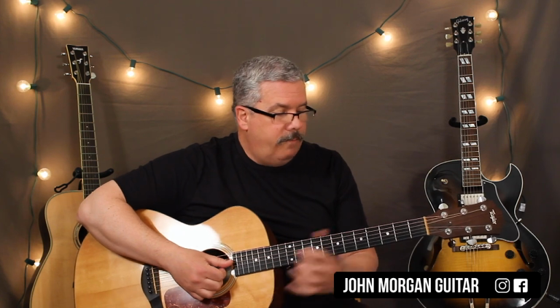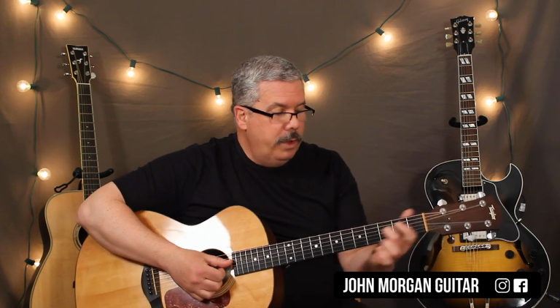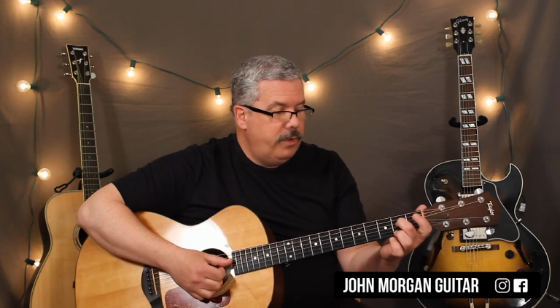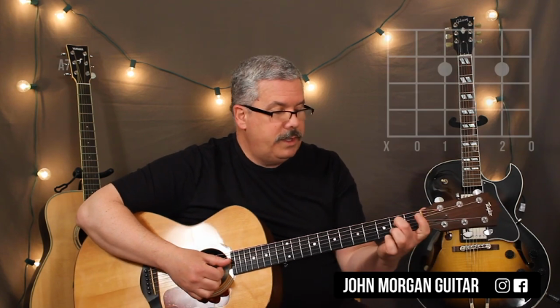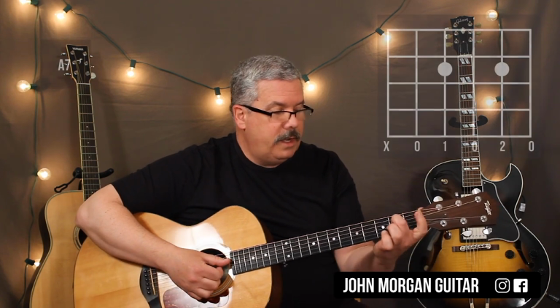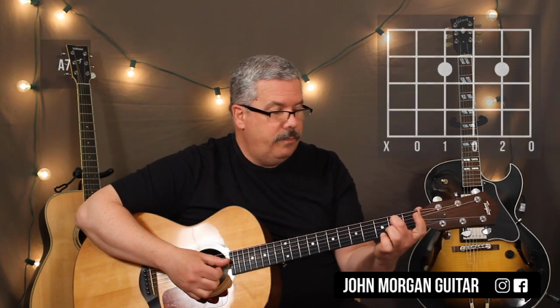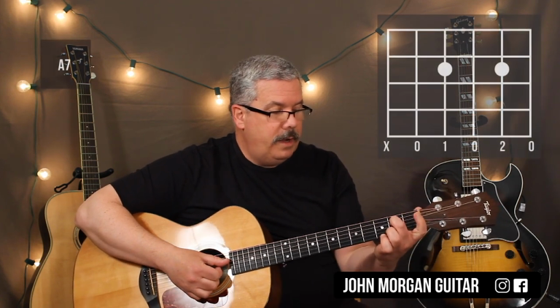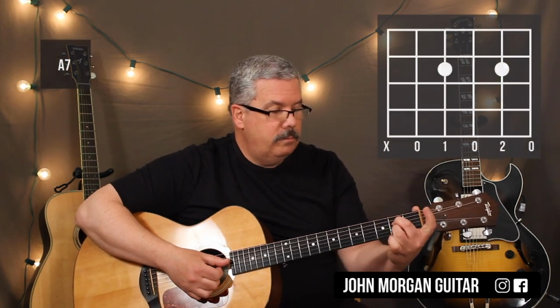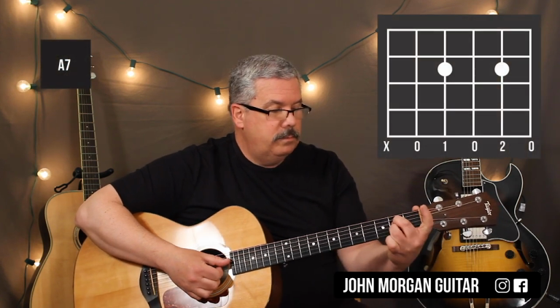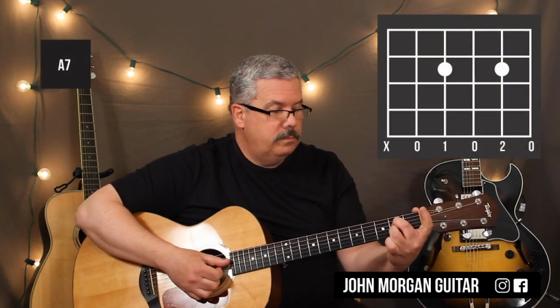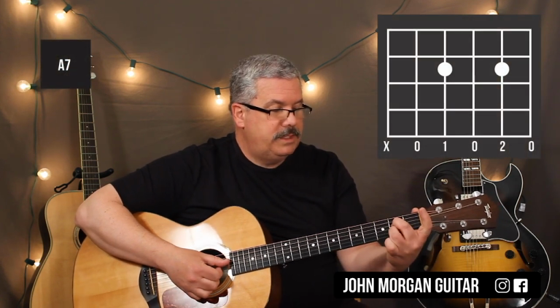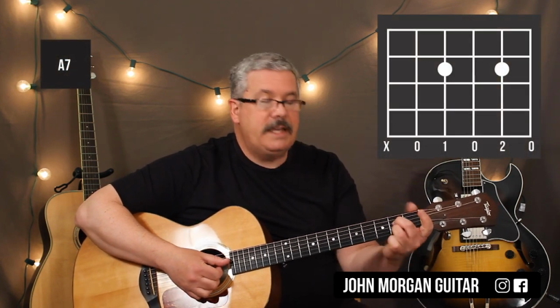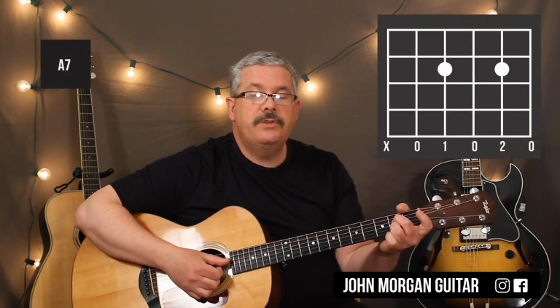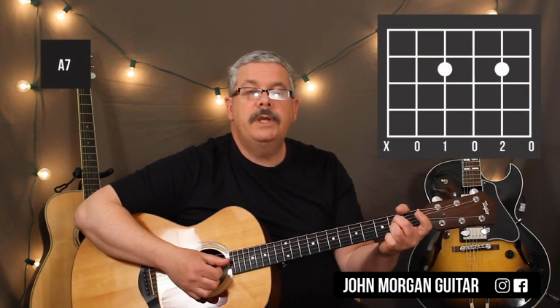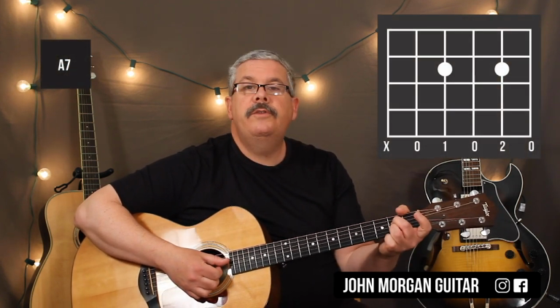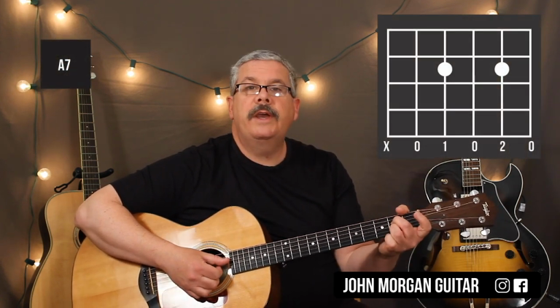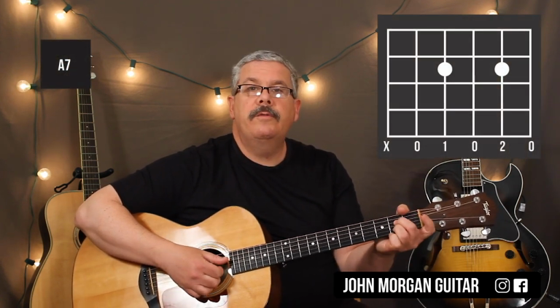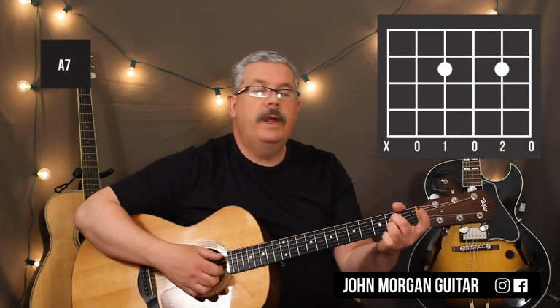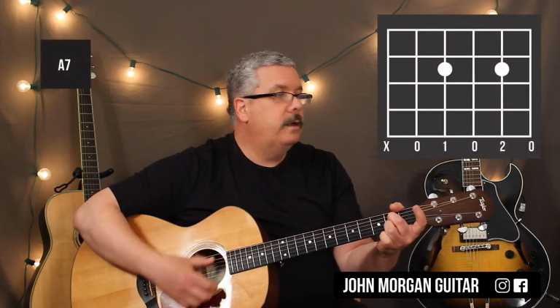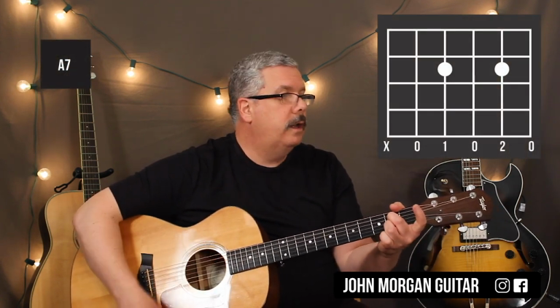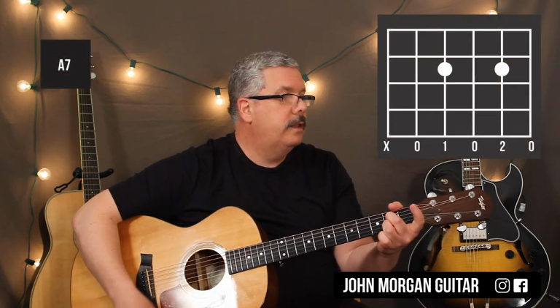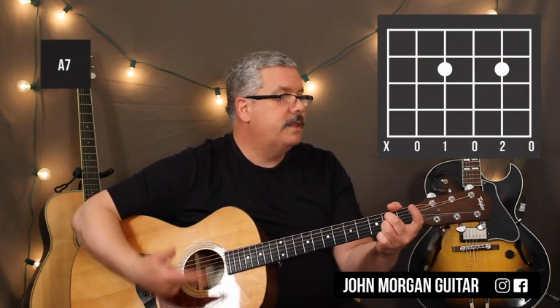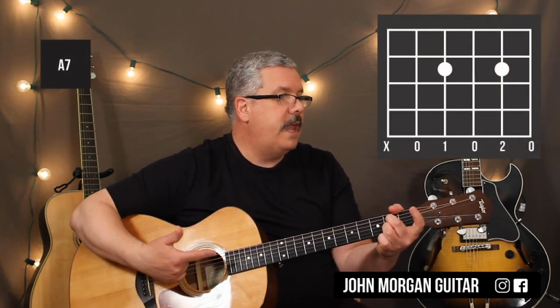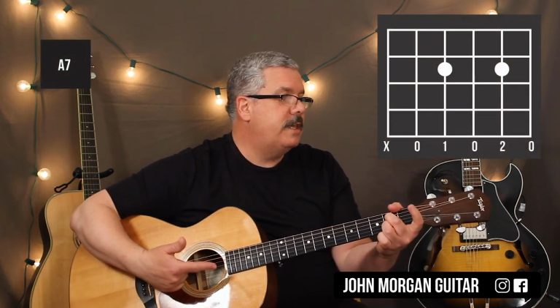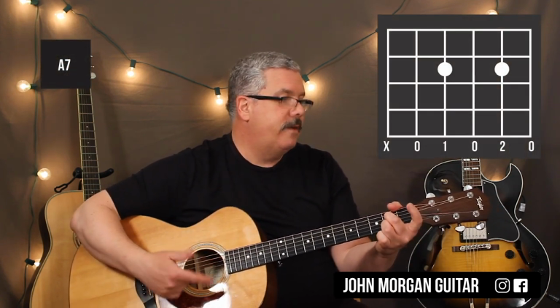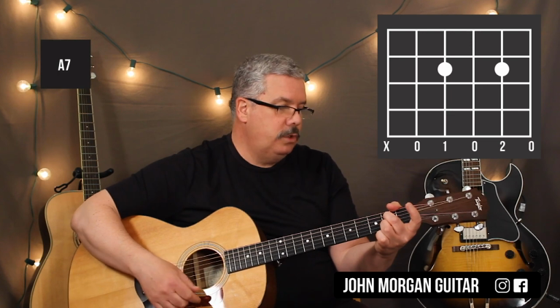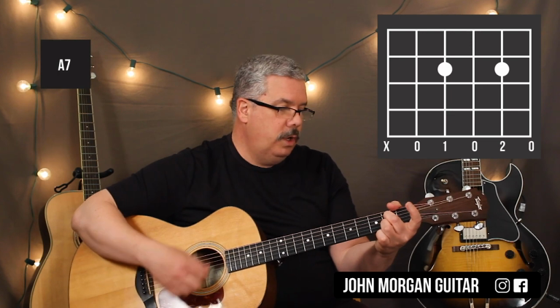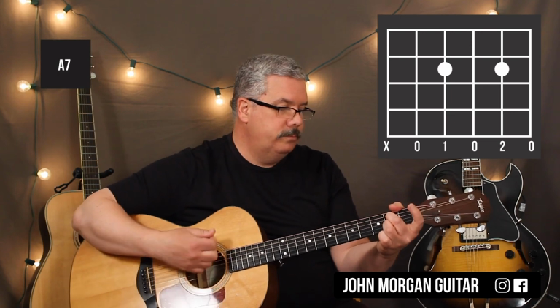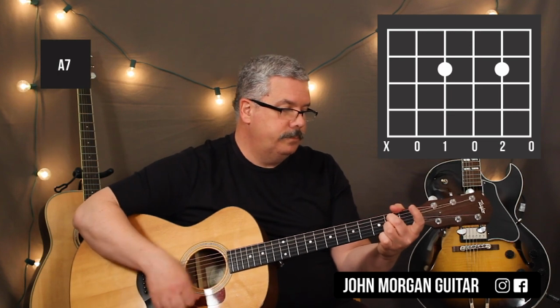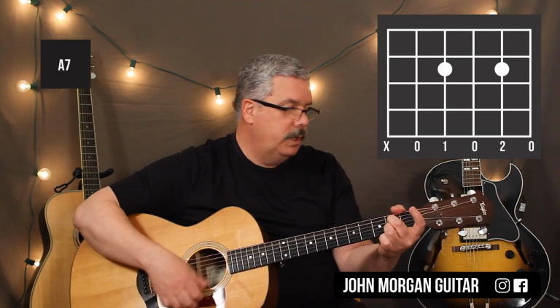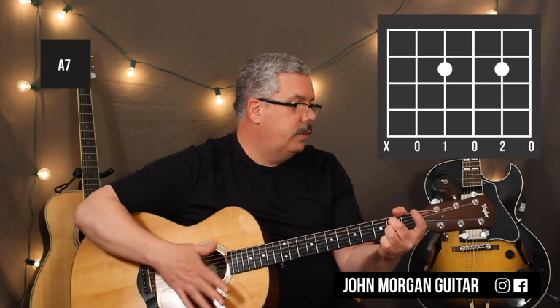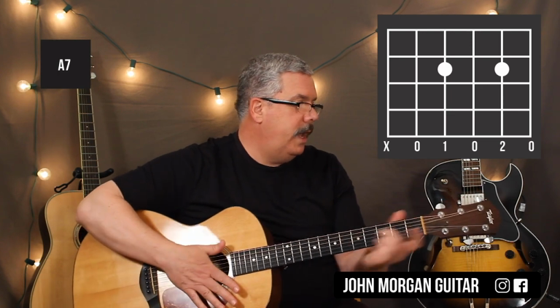4th string 2nd fret, 2nd string 2nd fret — that's an A7 chord.